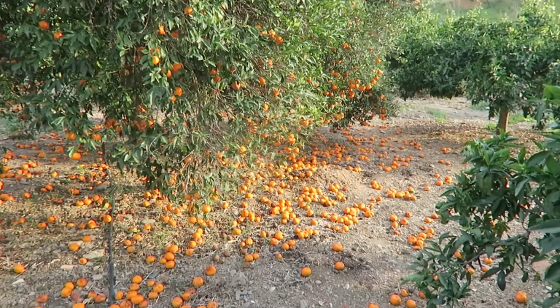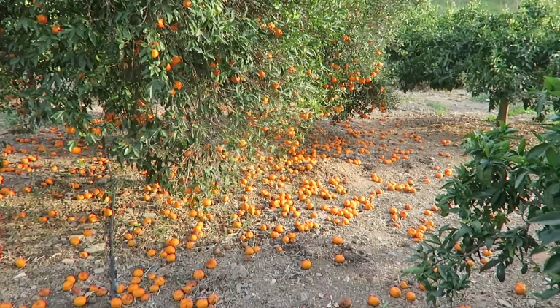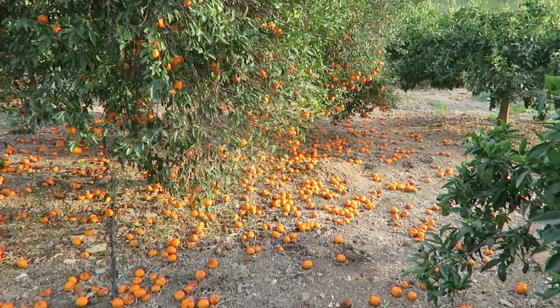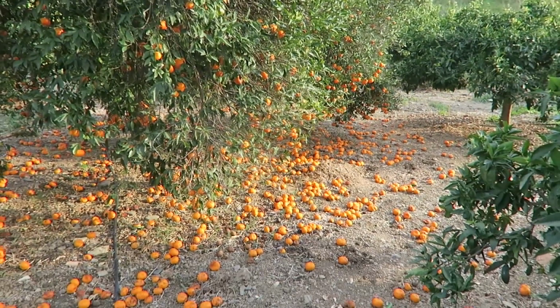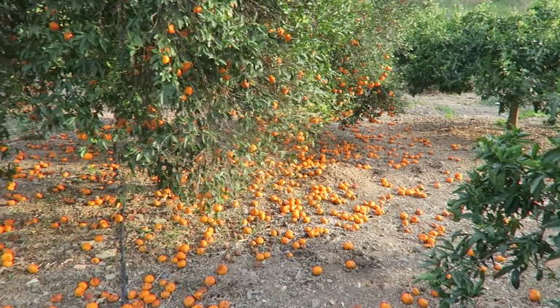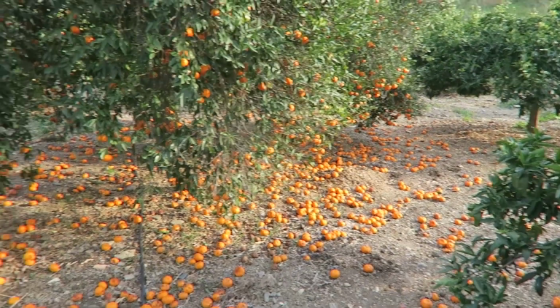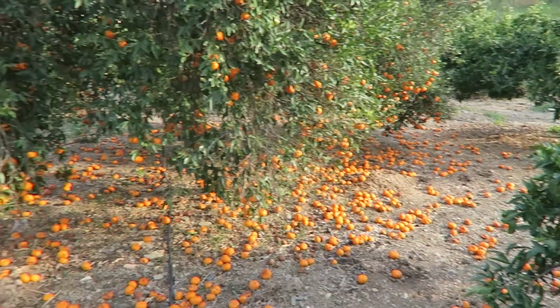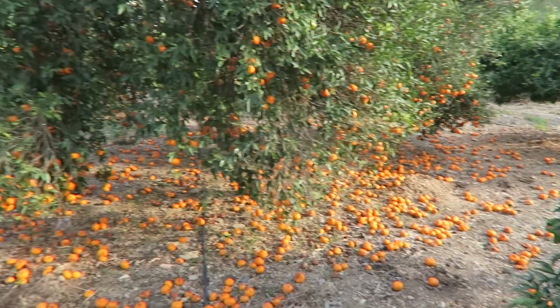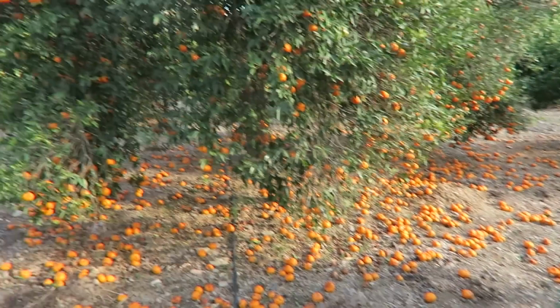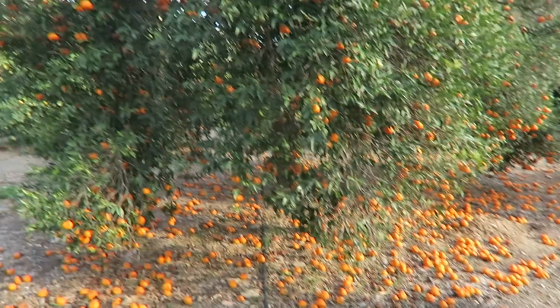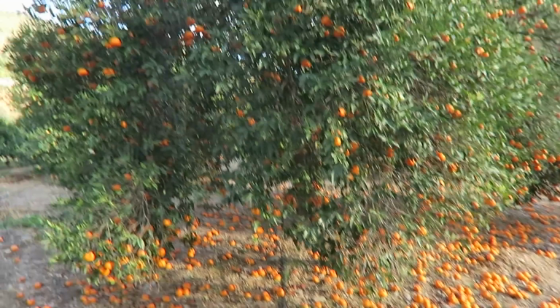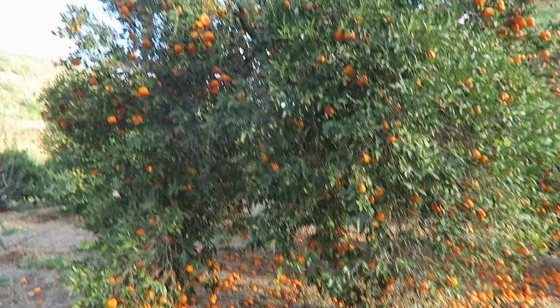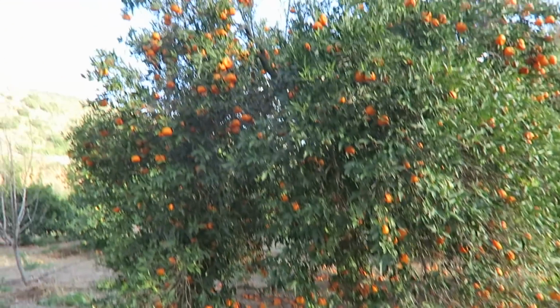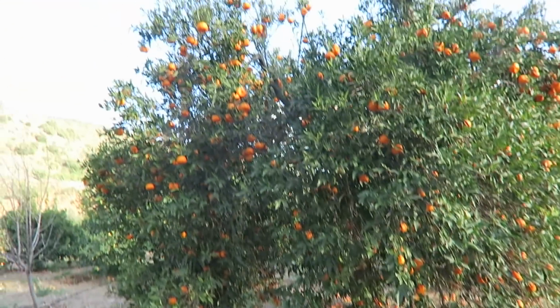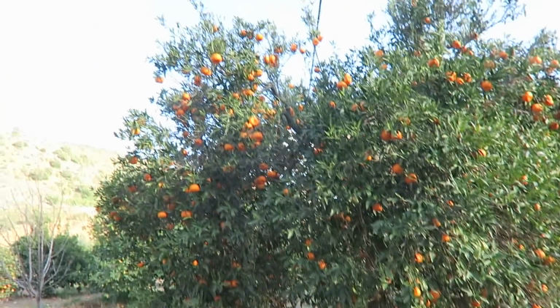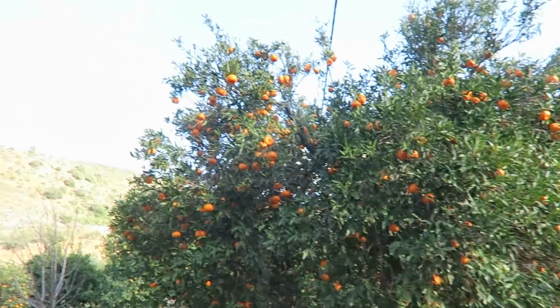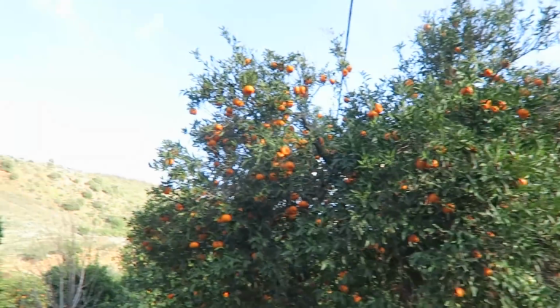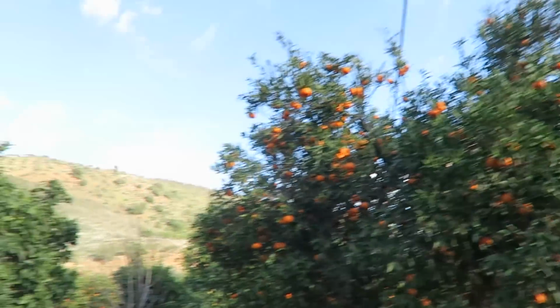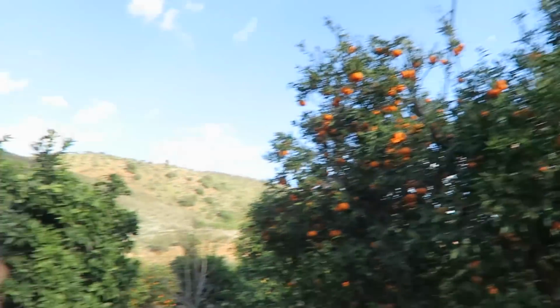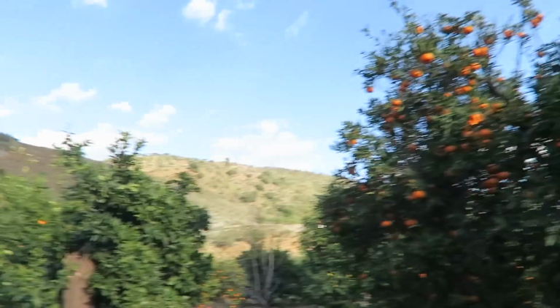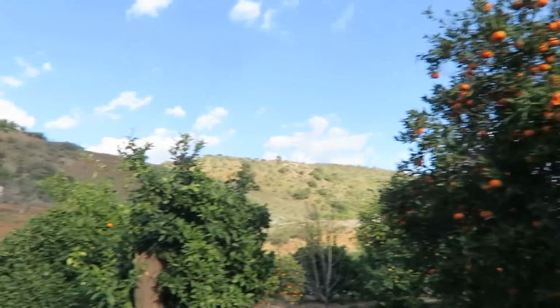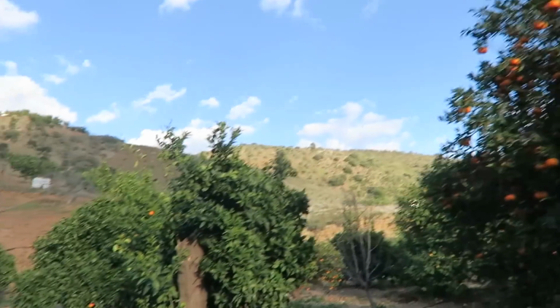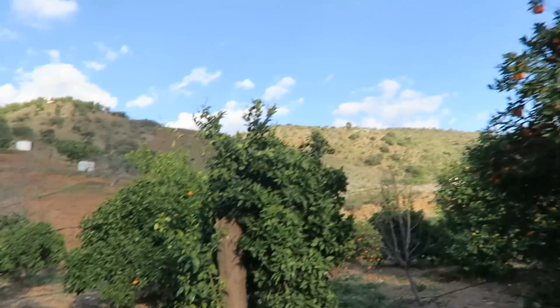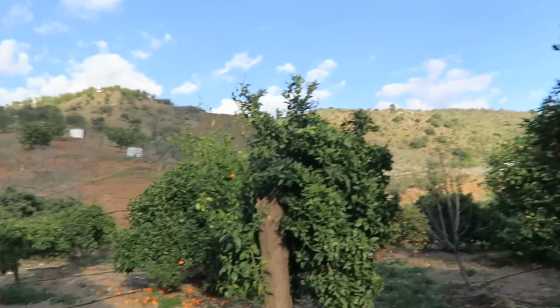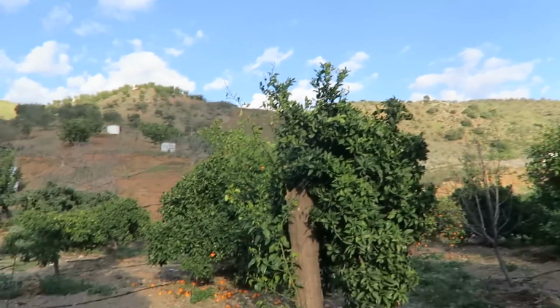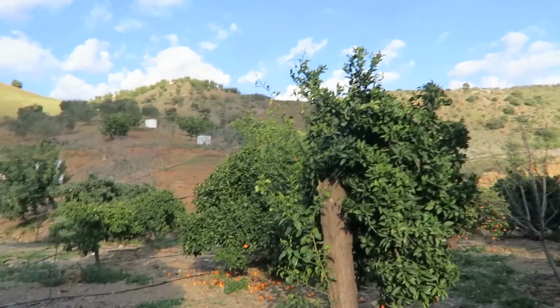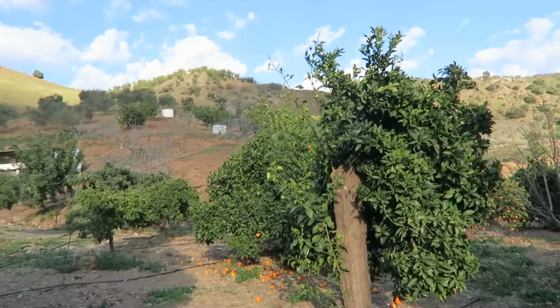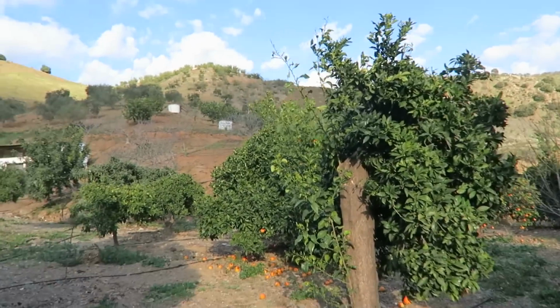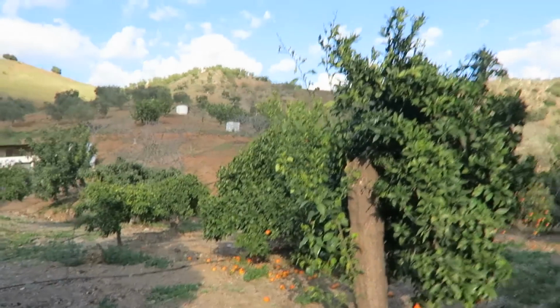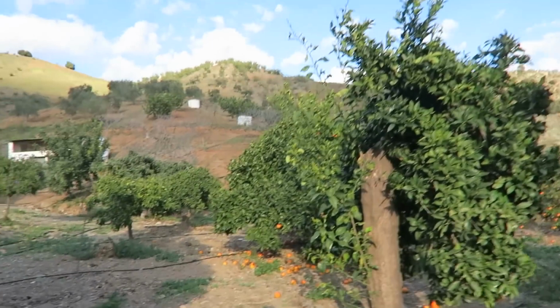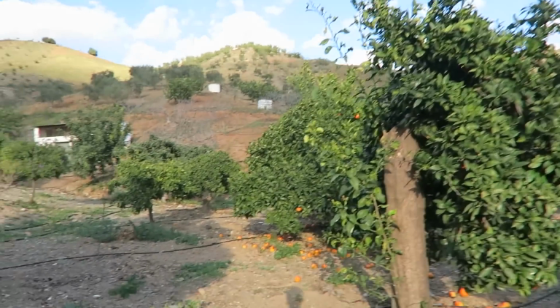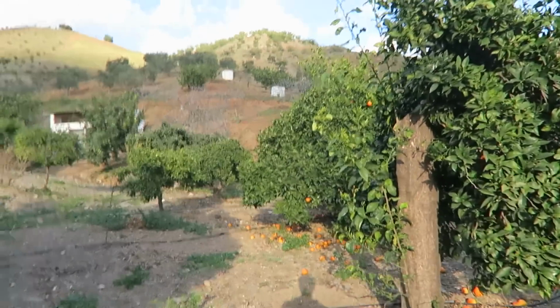And look at this mandarin tree — it's just so loaded with fruit, and the ground is so full with mandarins.